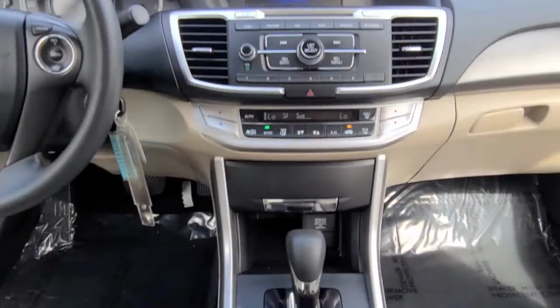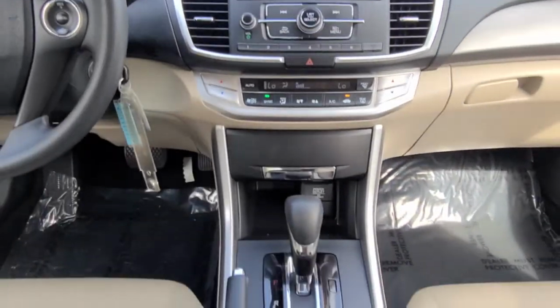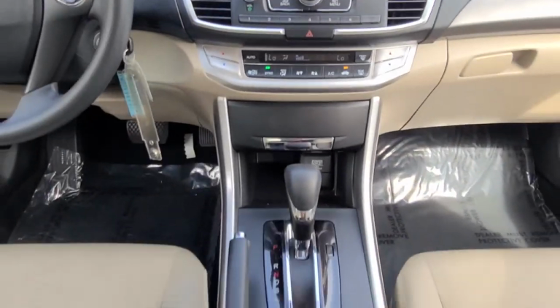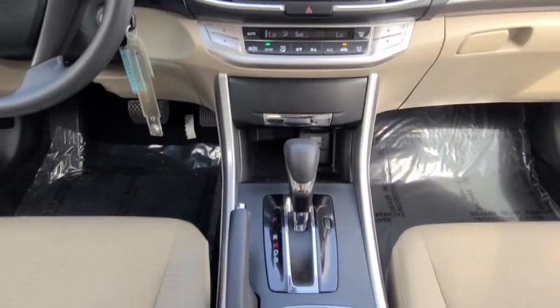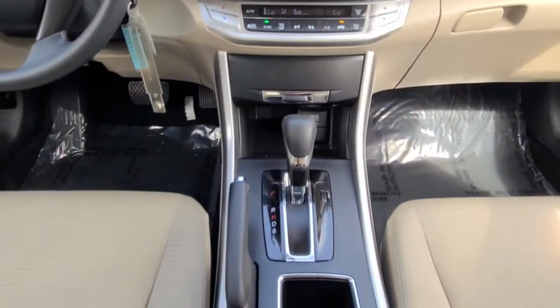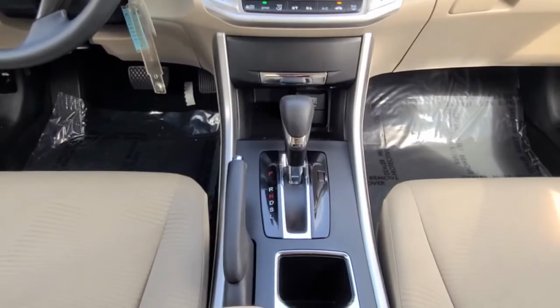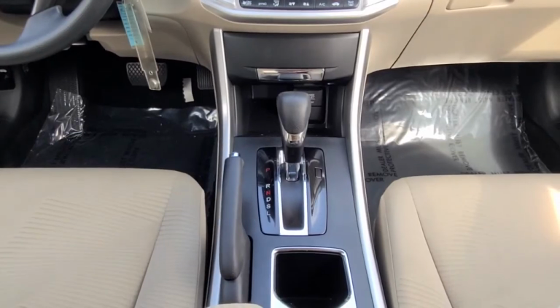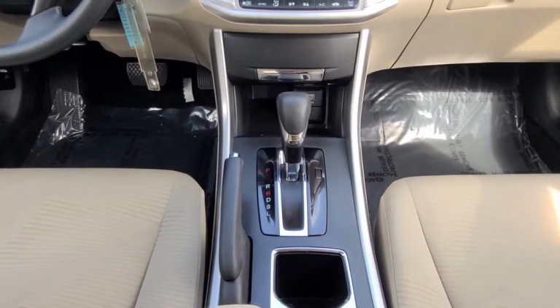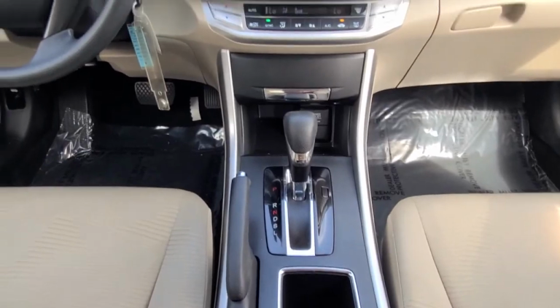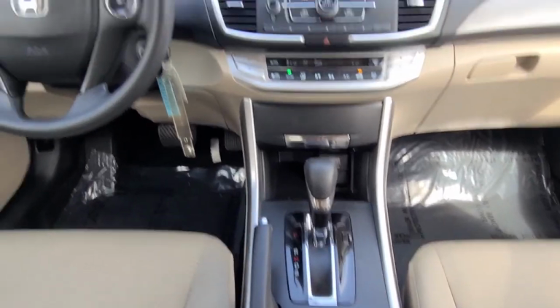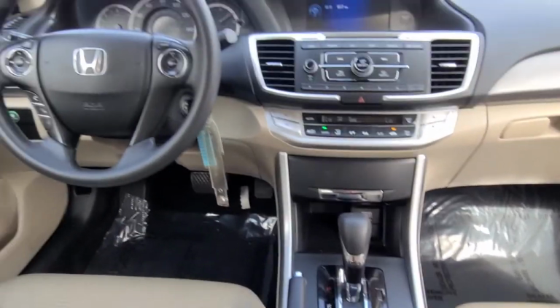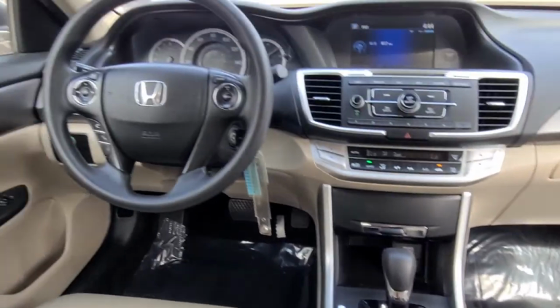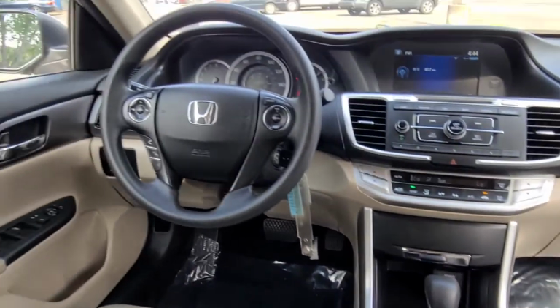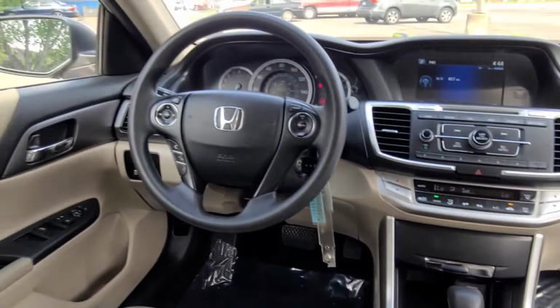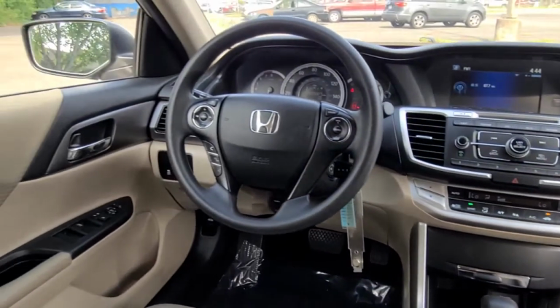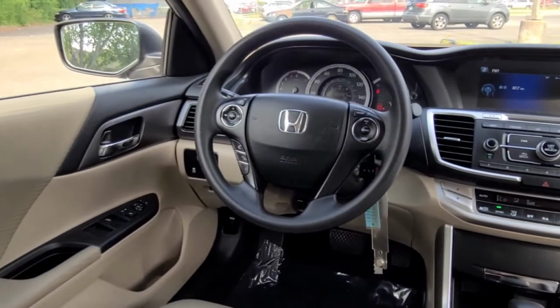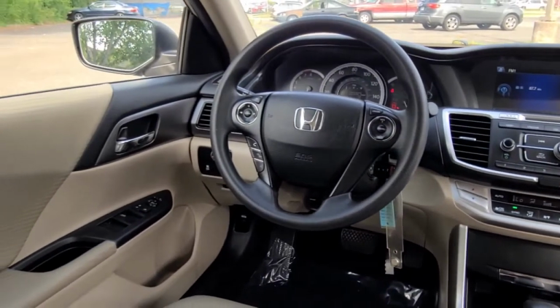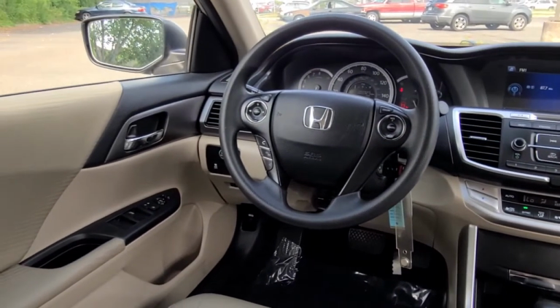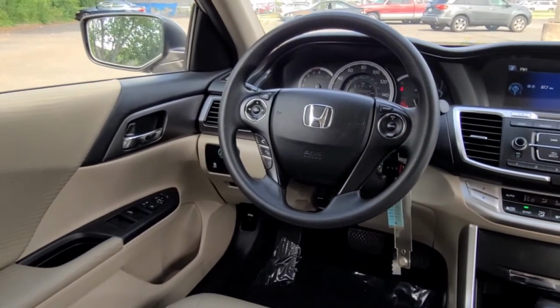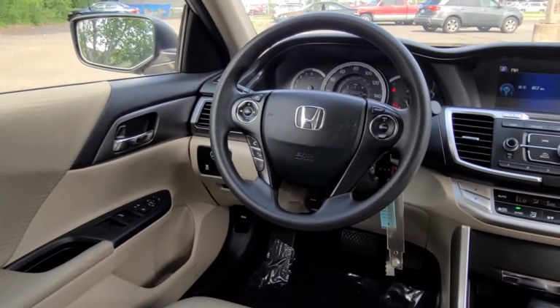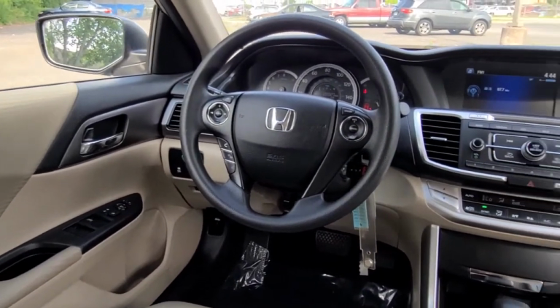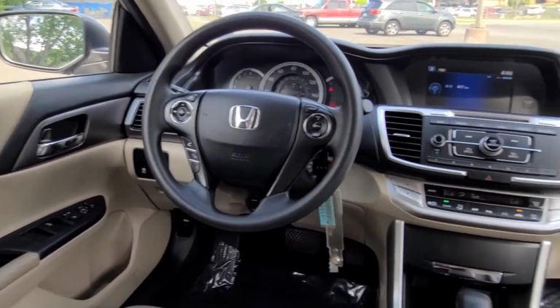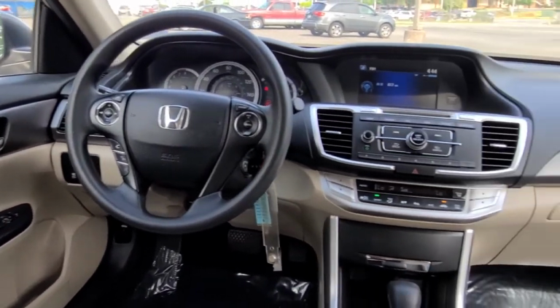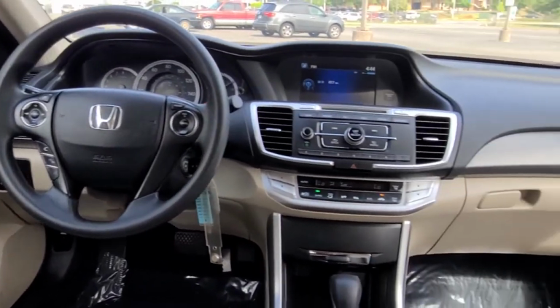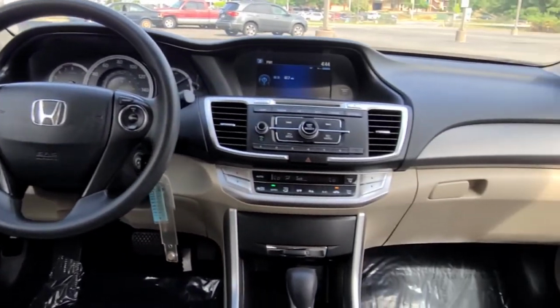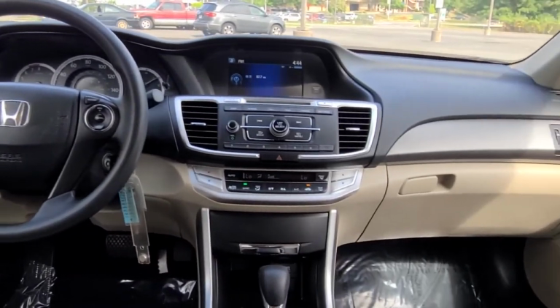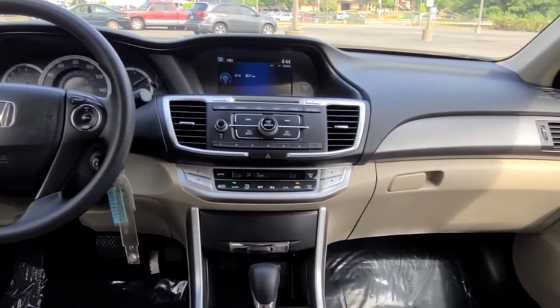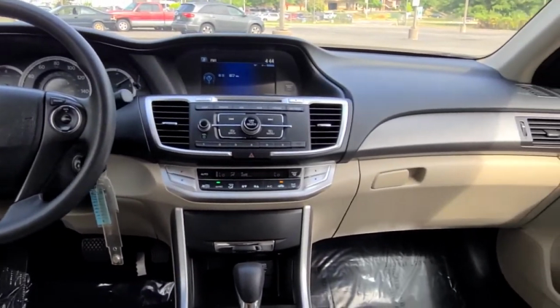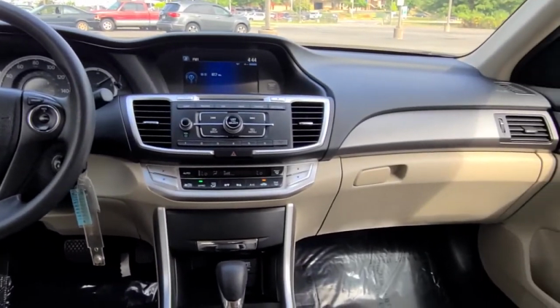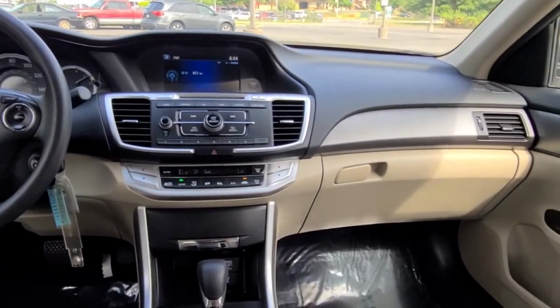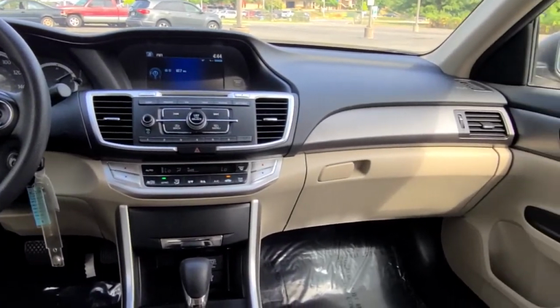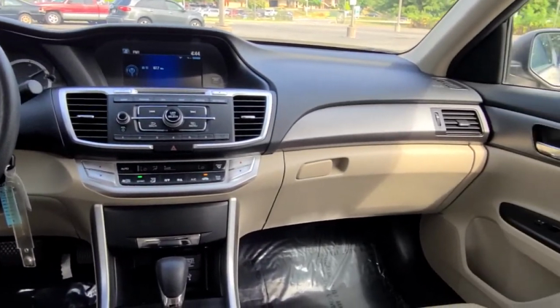Feel what it's like to drive a sweet dream come true. Test drive the Honda Accord.